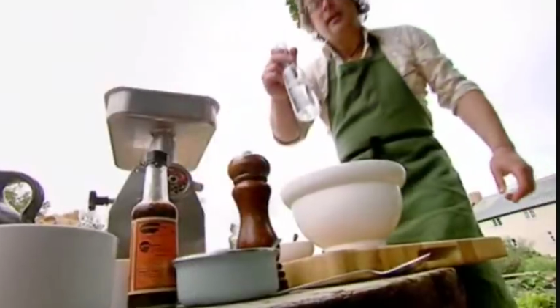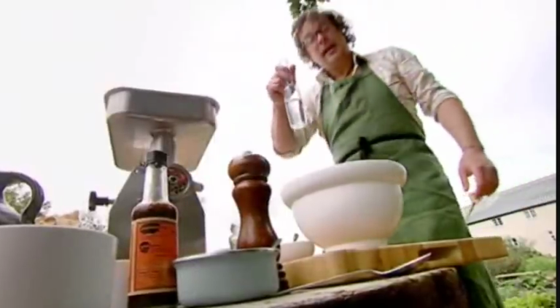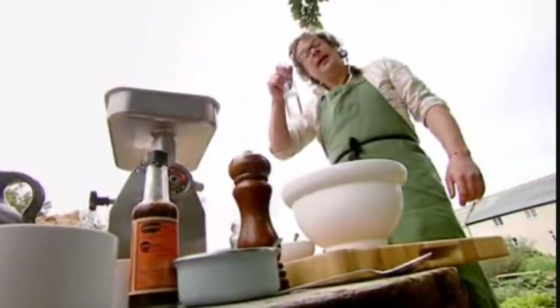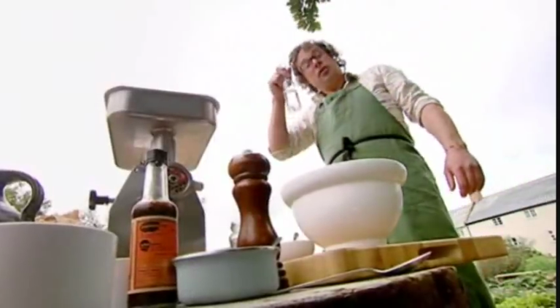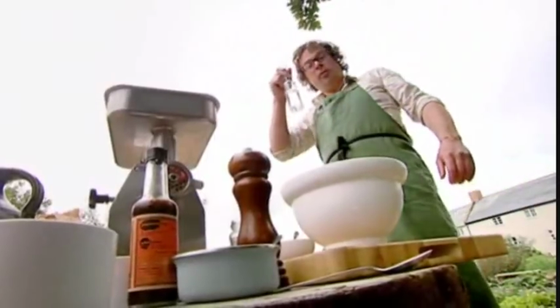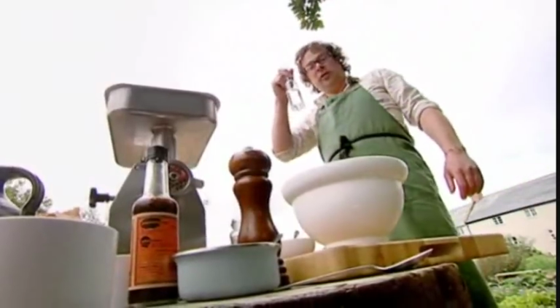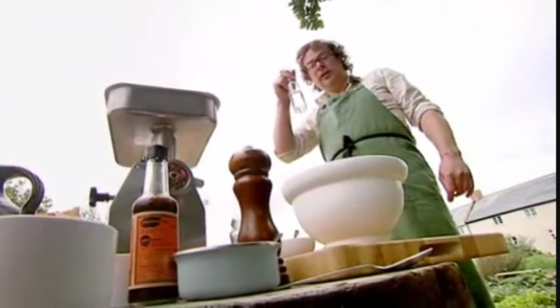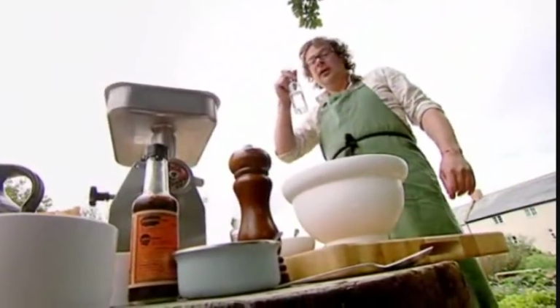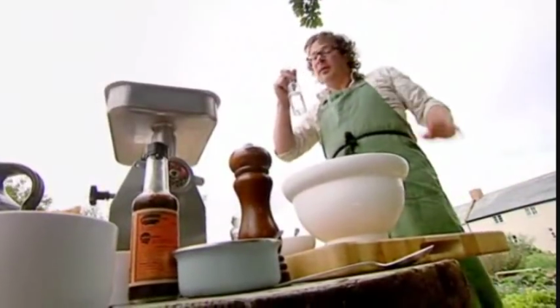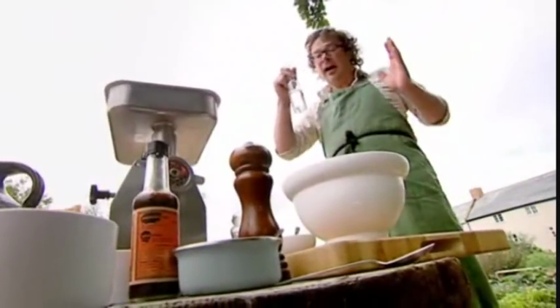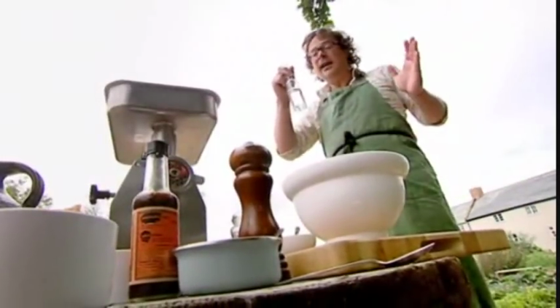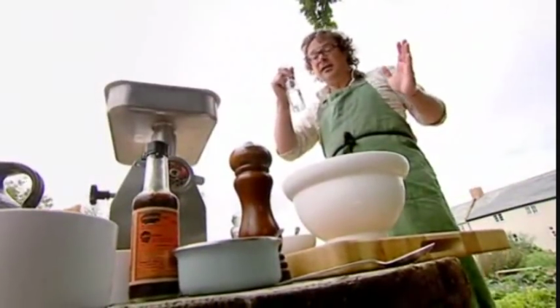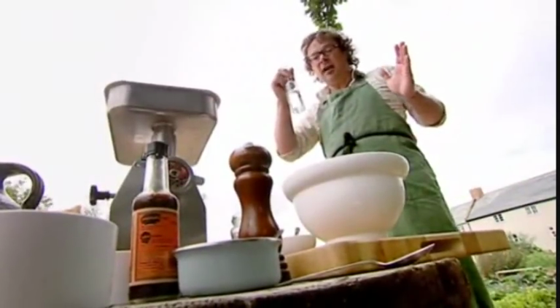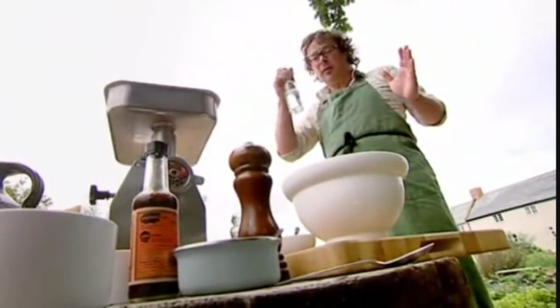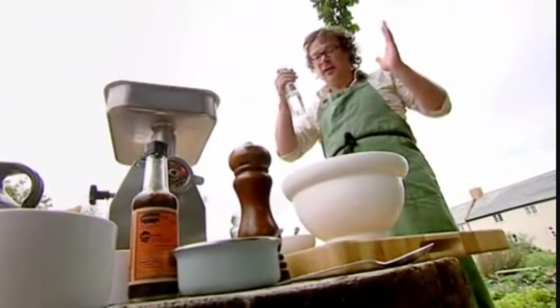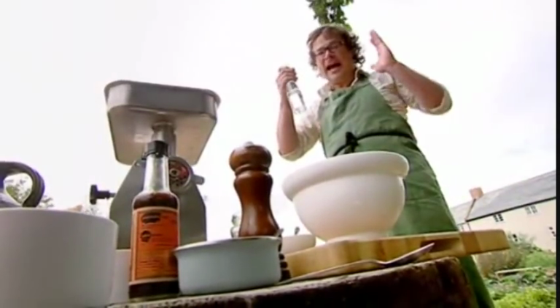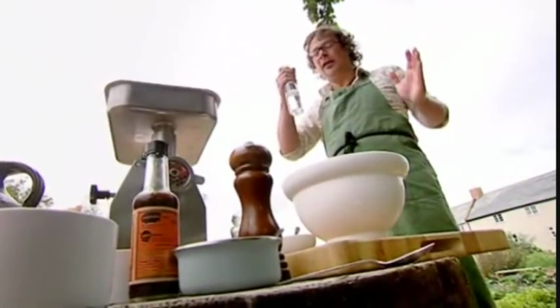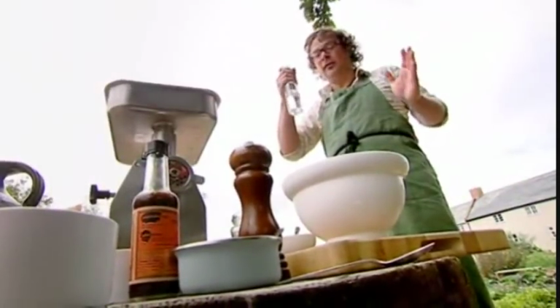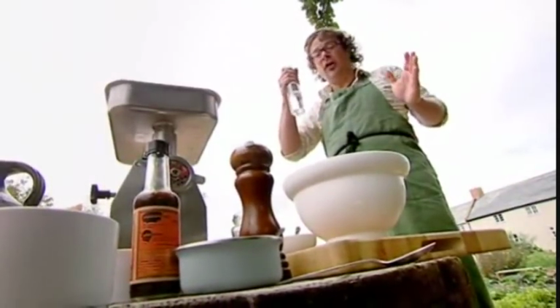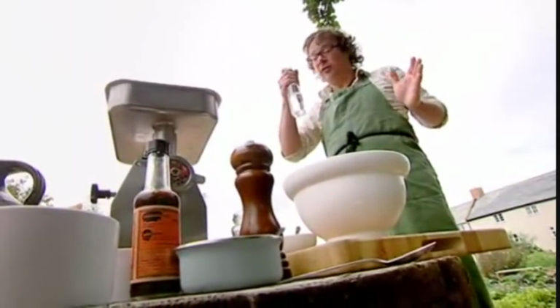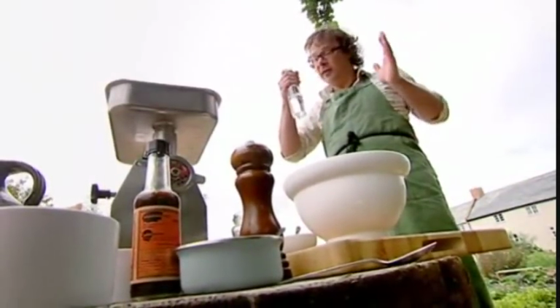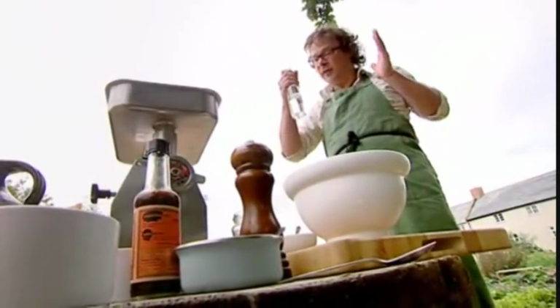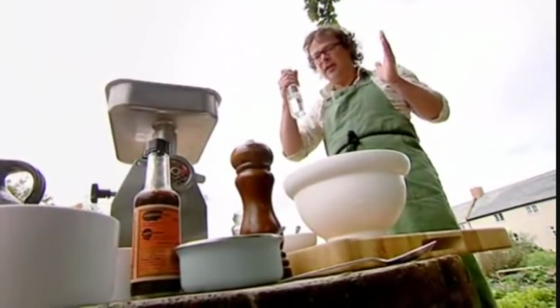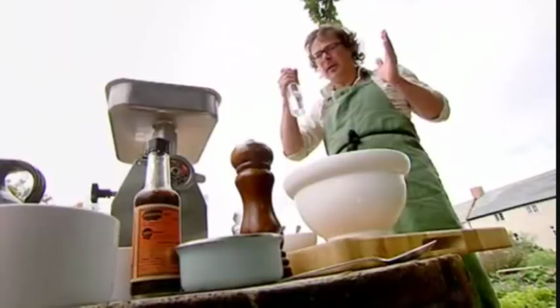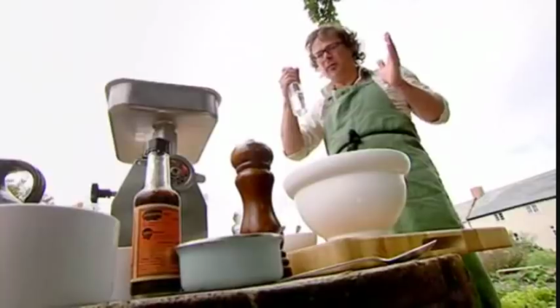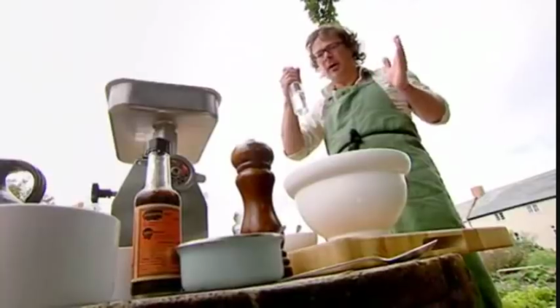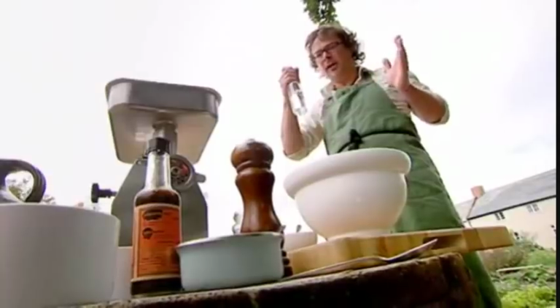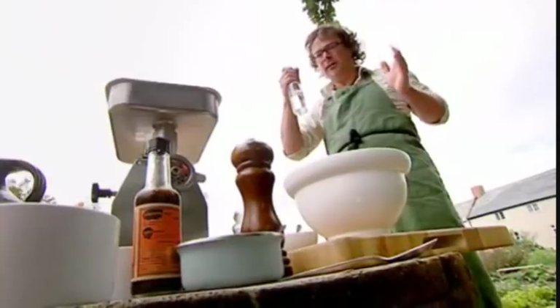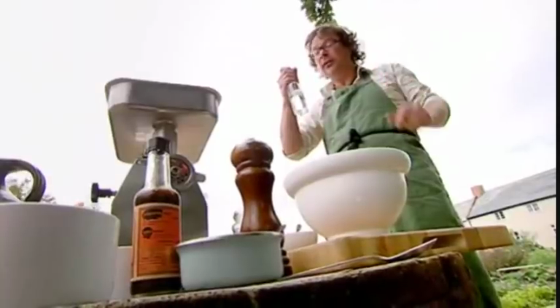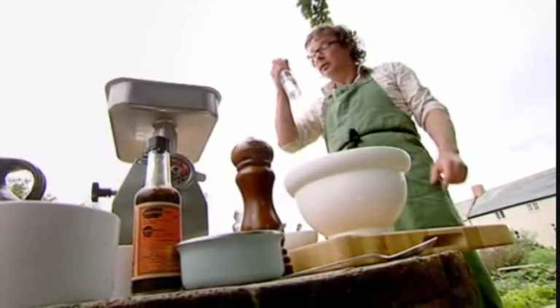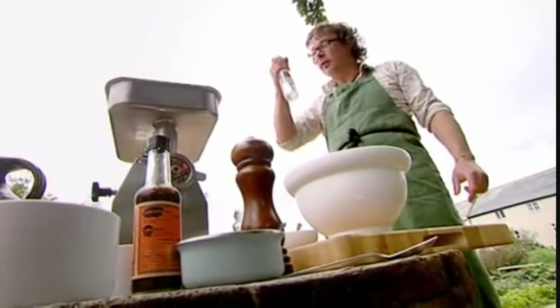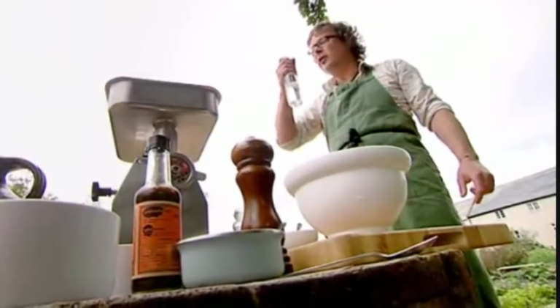And optional, but highly desirable for the adult version of this very special burger: vodka.